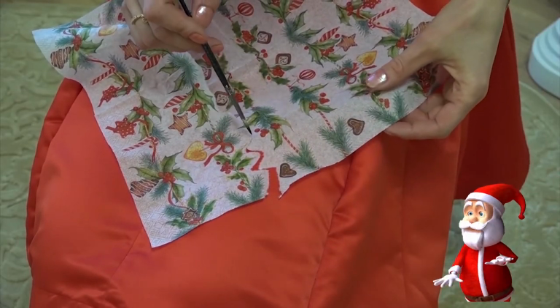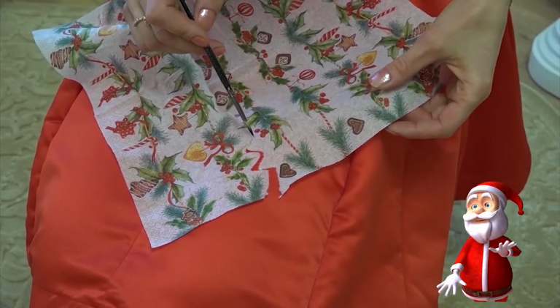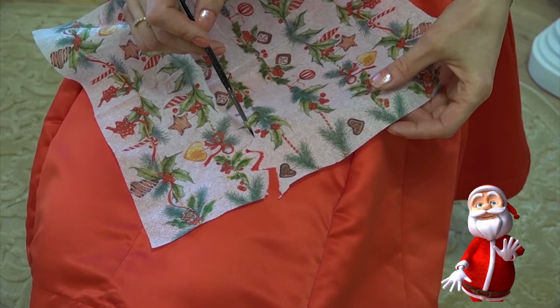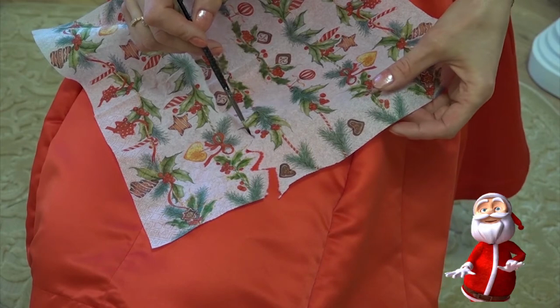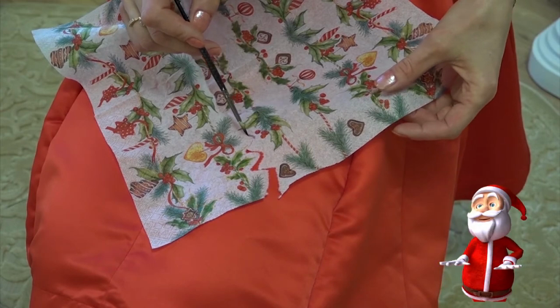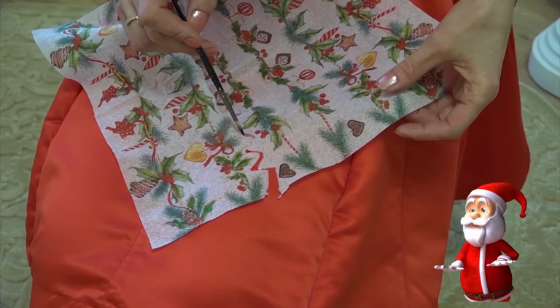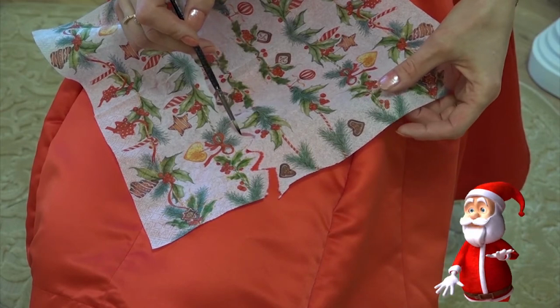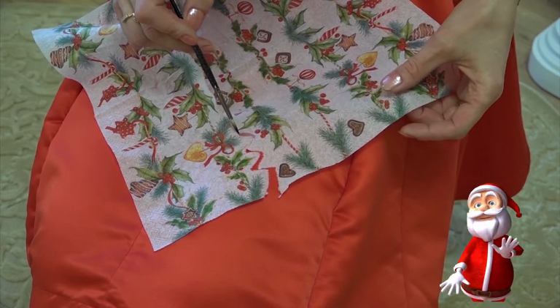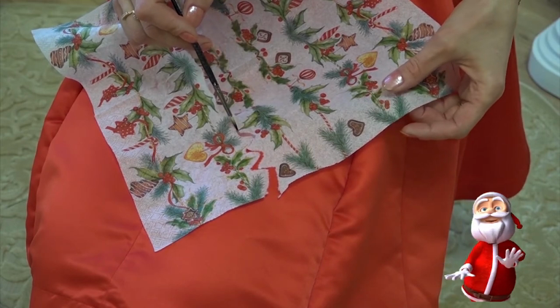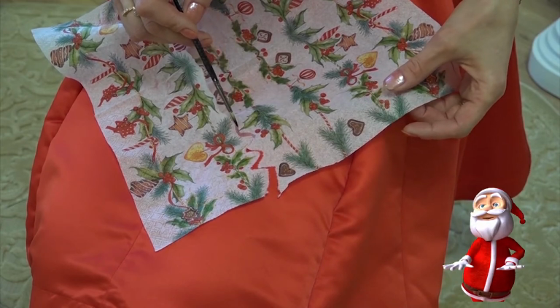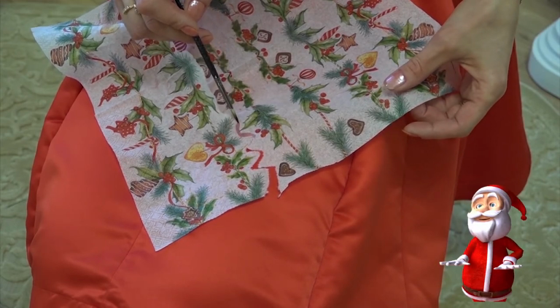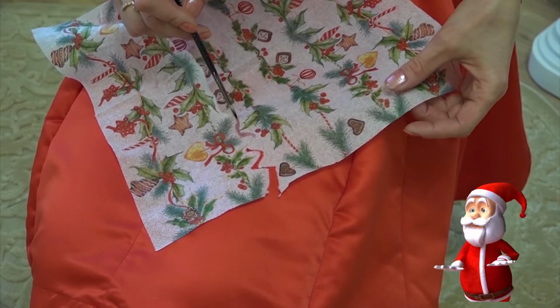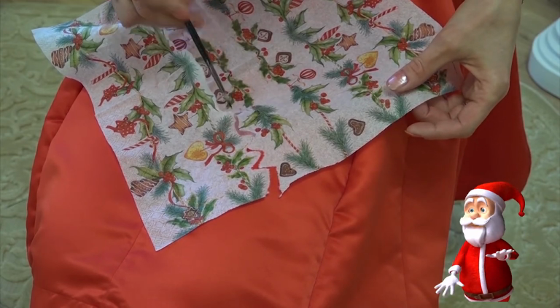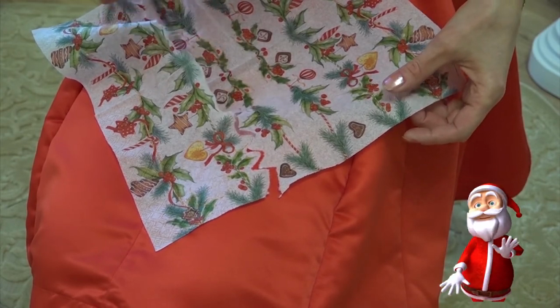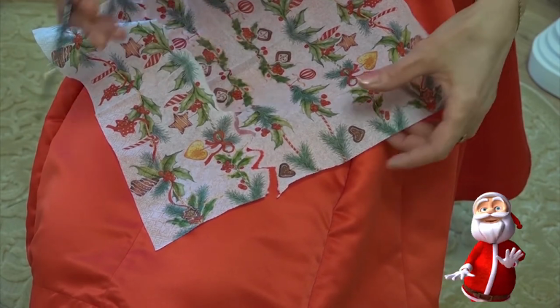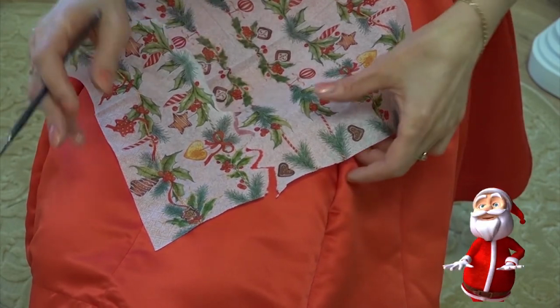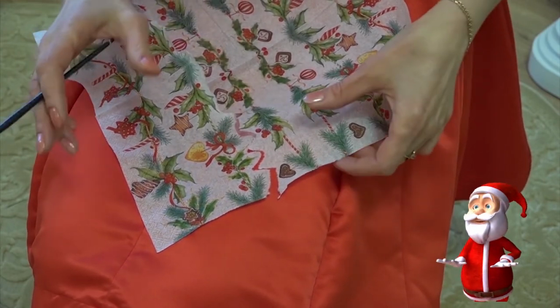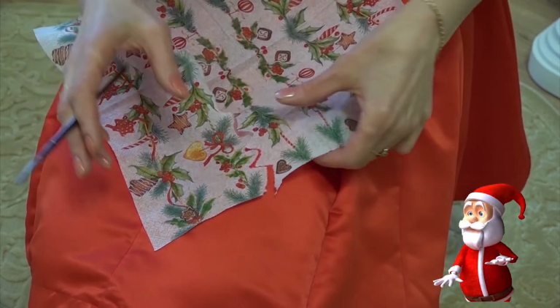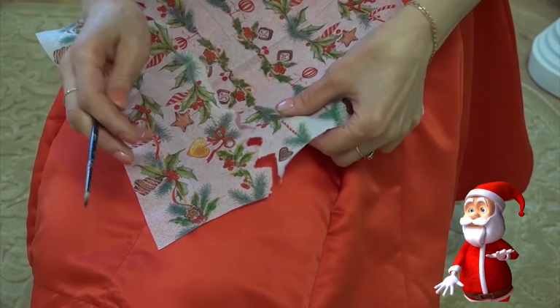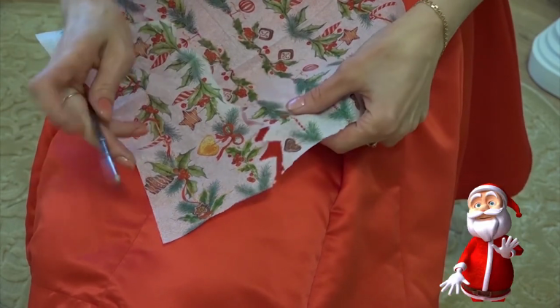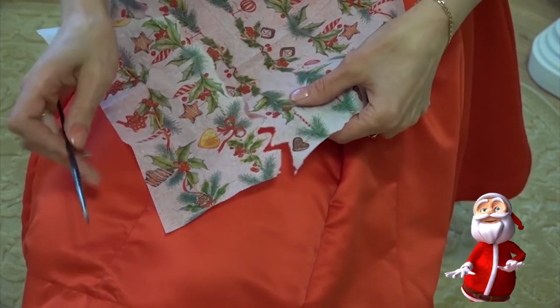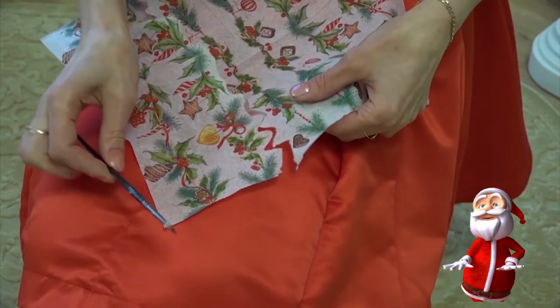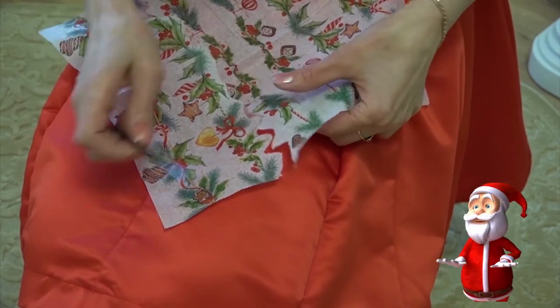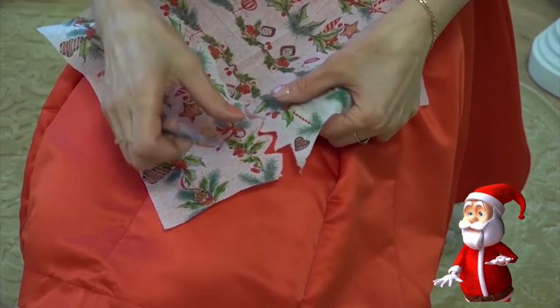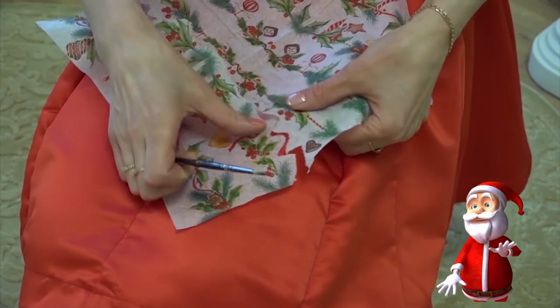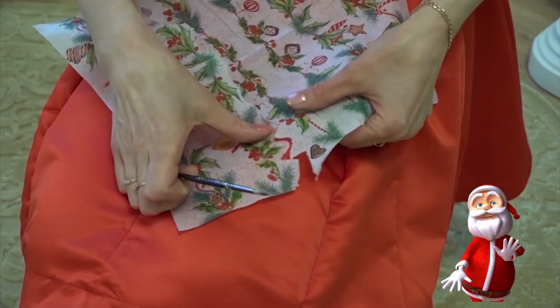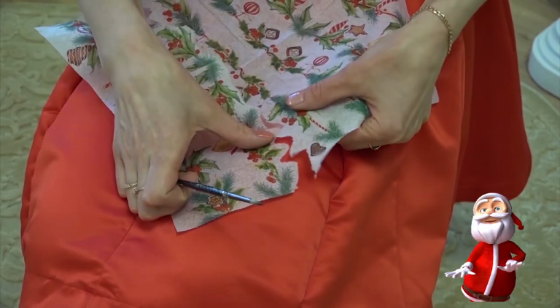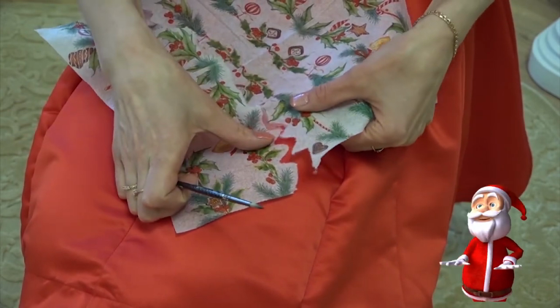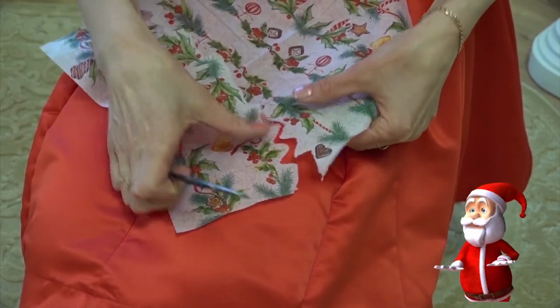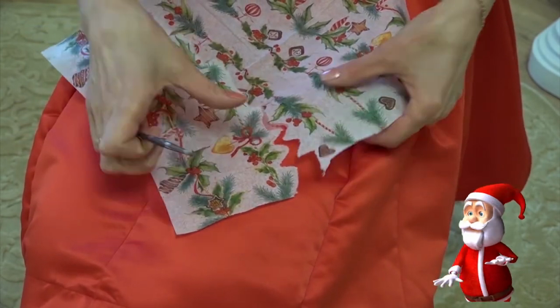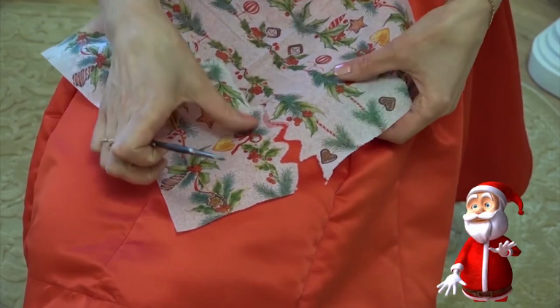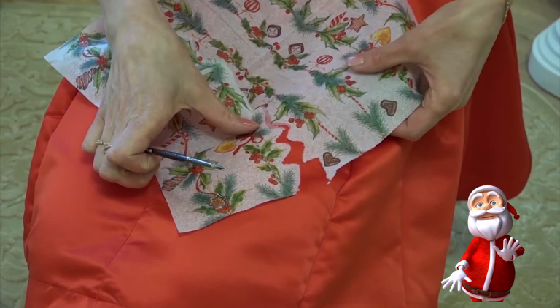Now take a wet brush and draw a line on the napkin.